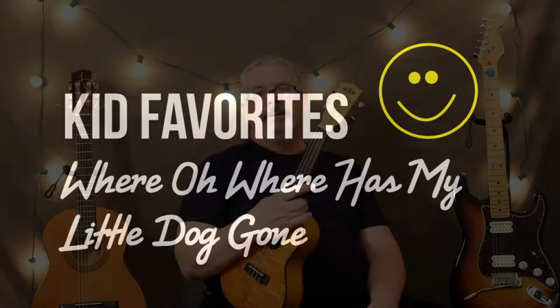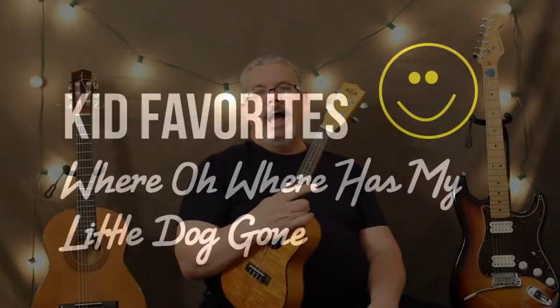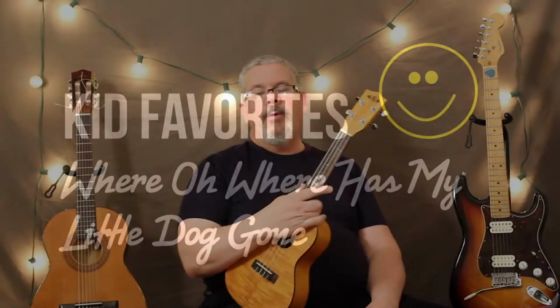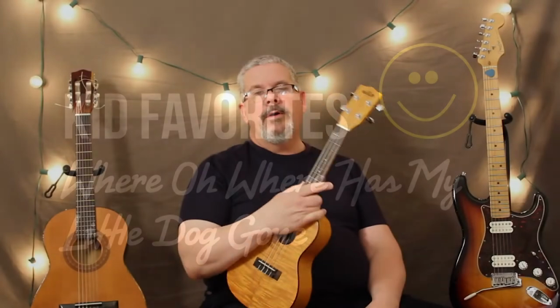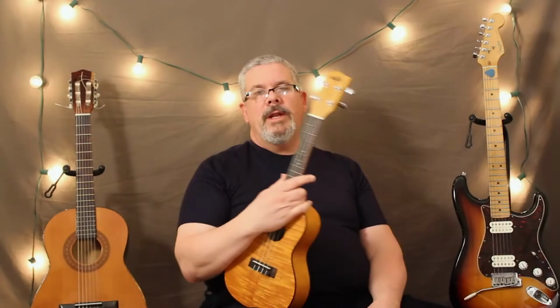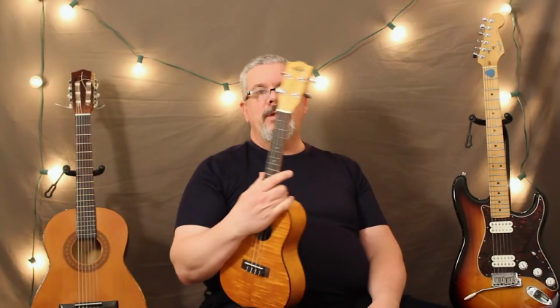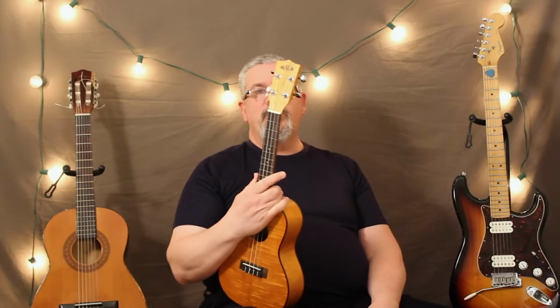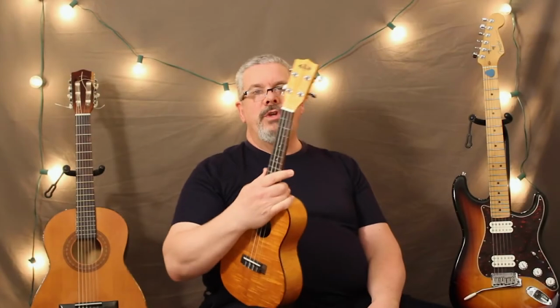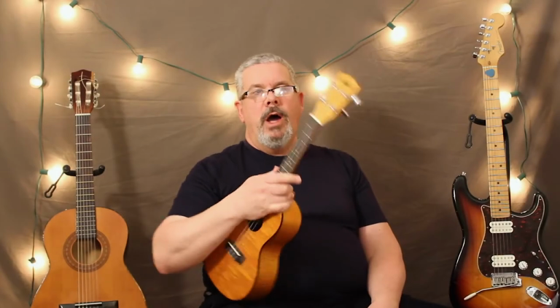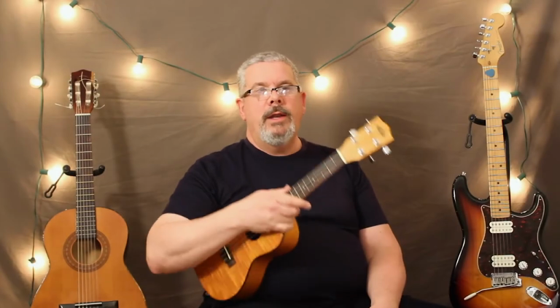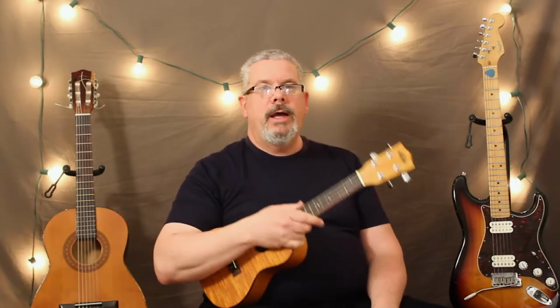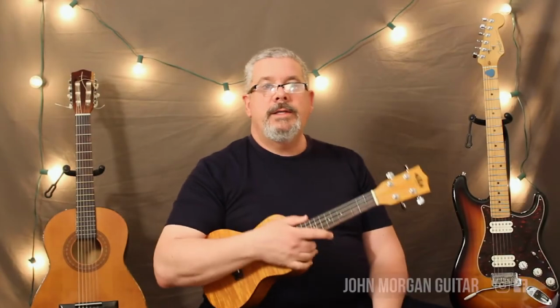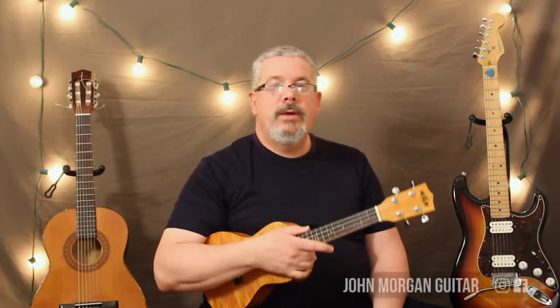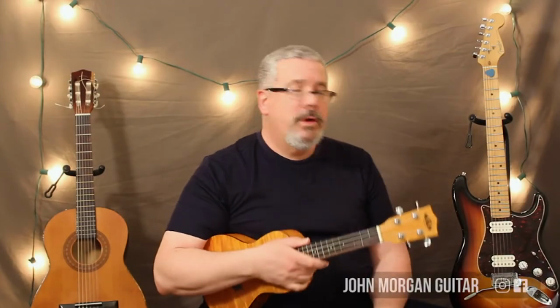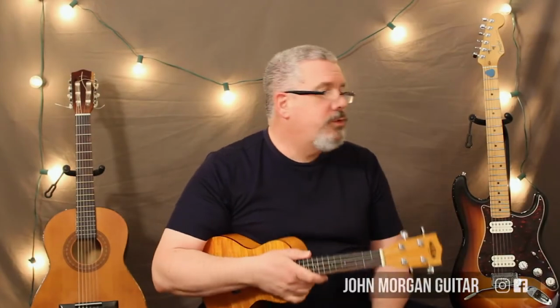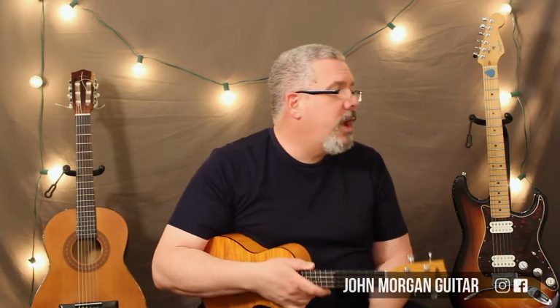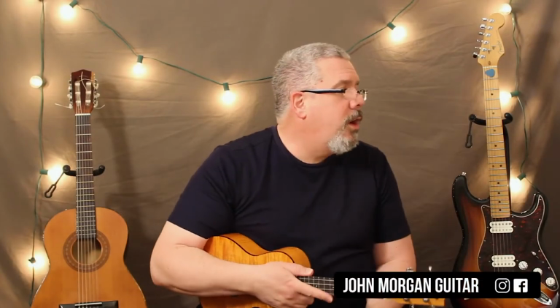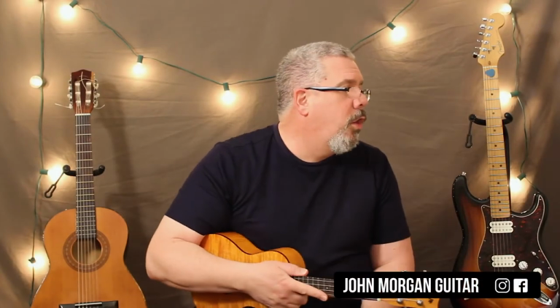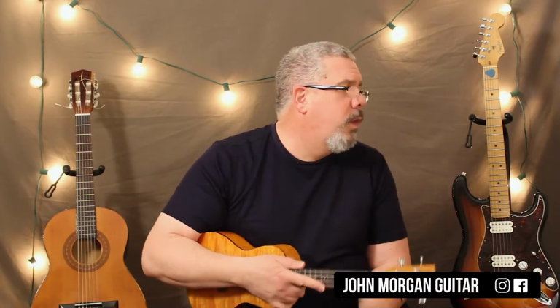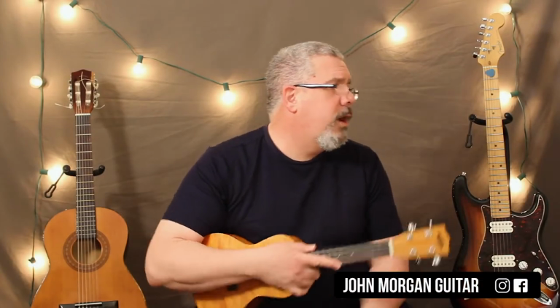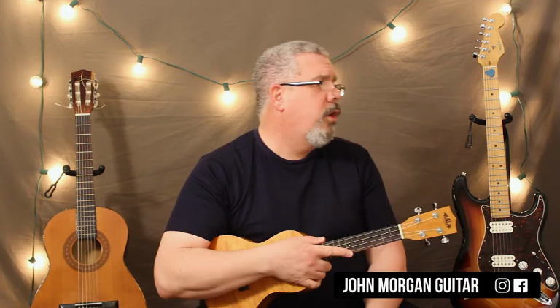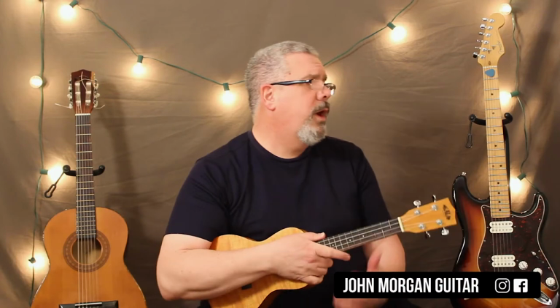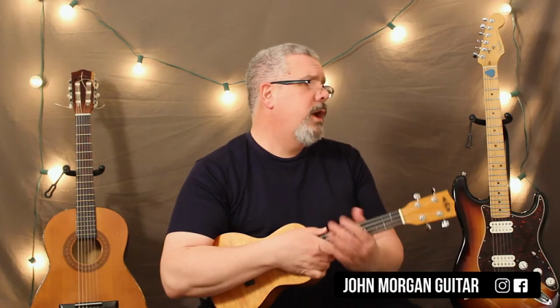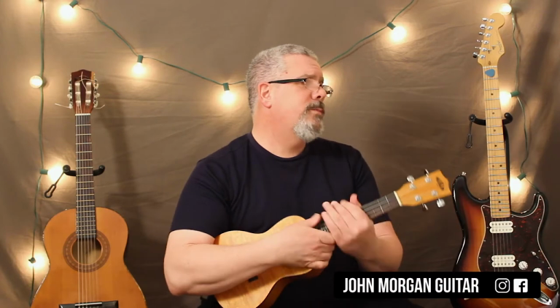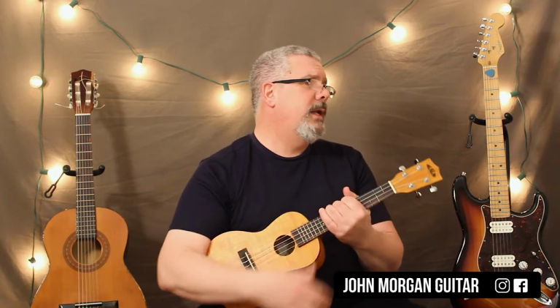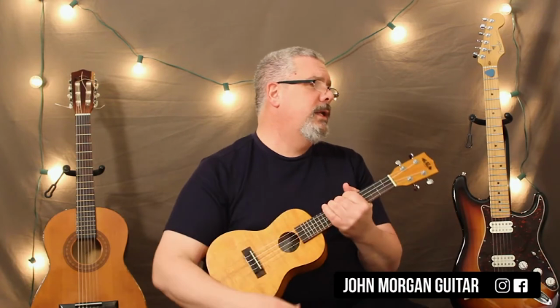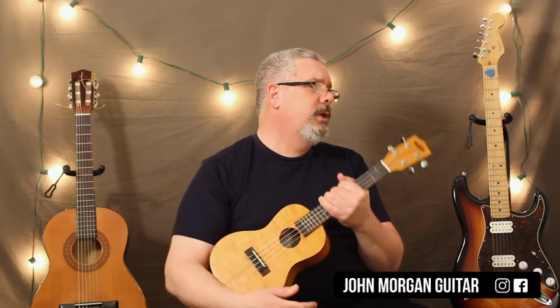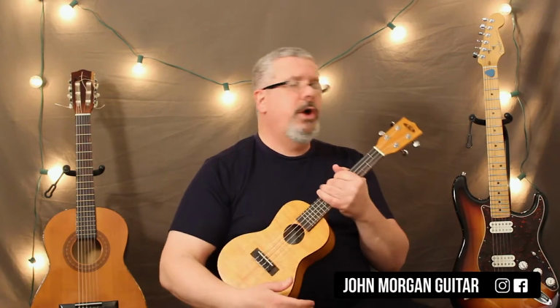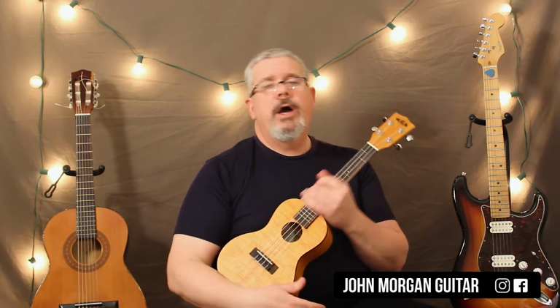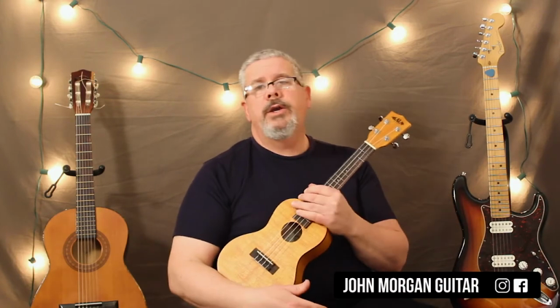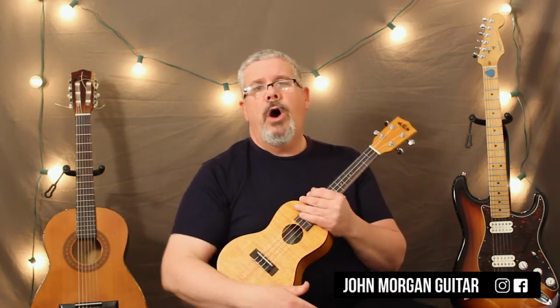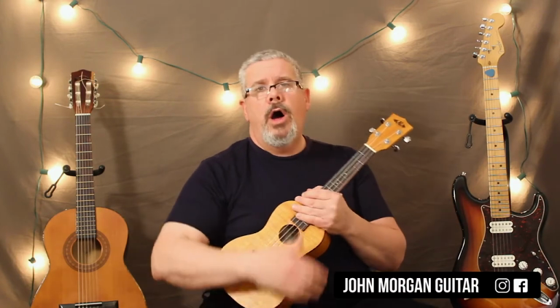Hi, welcome to Lessons with John. Today we're going to try Oh Where Has My Little Dog Gone?